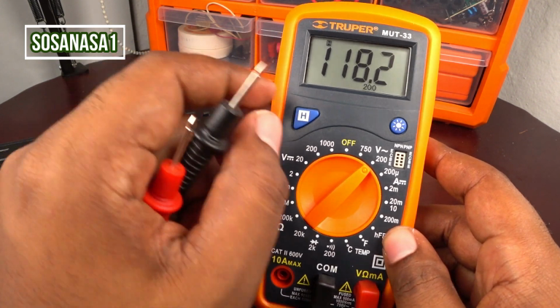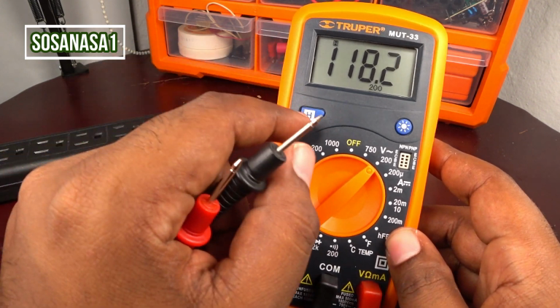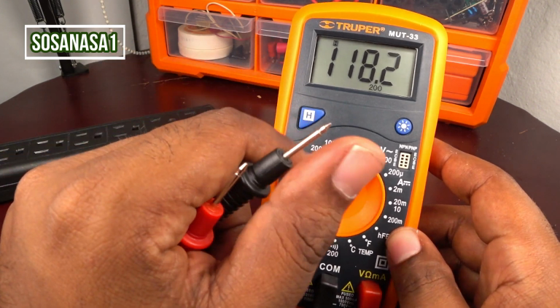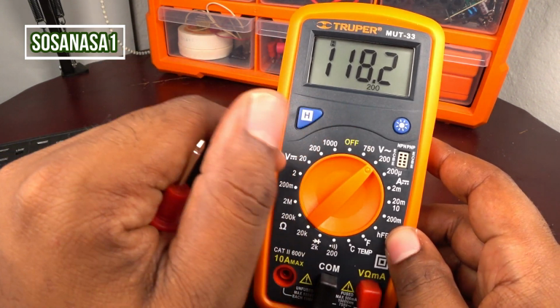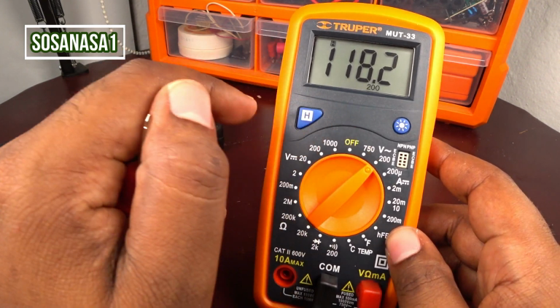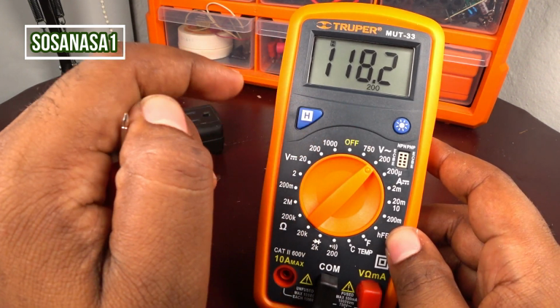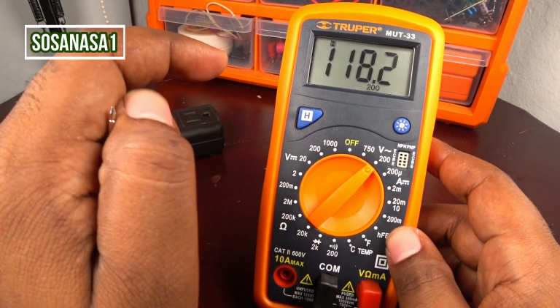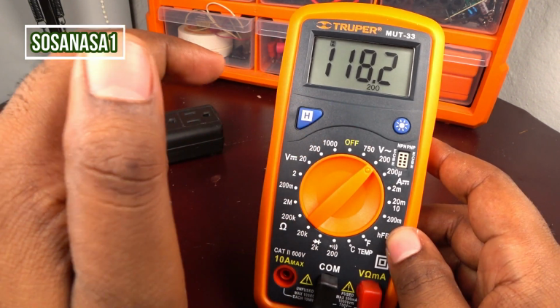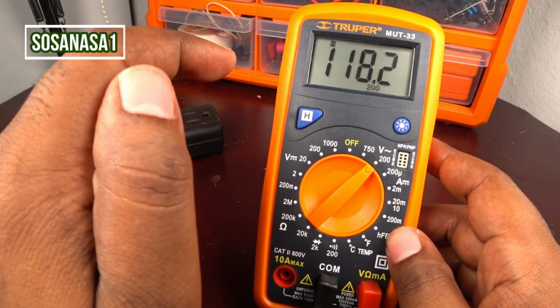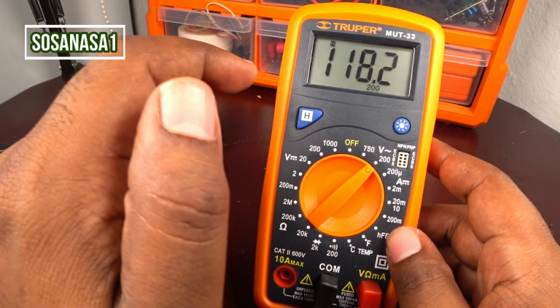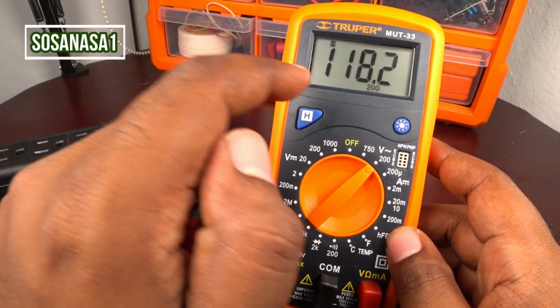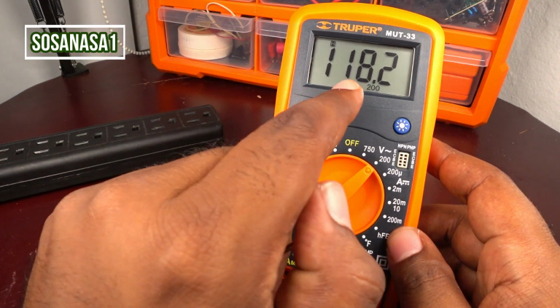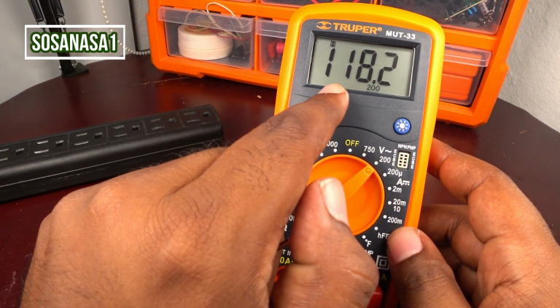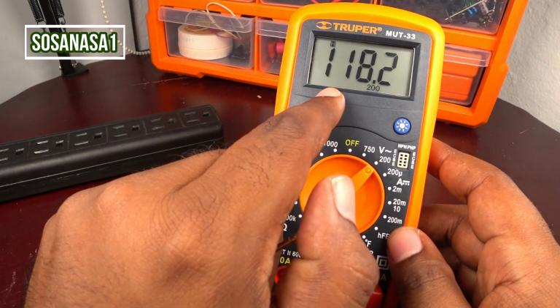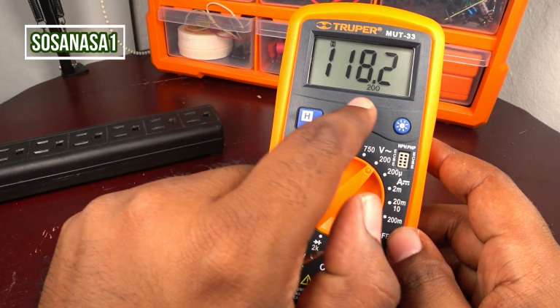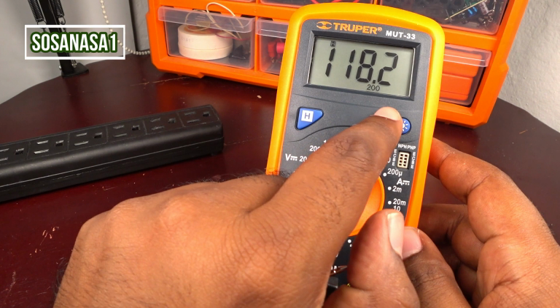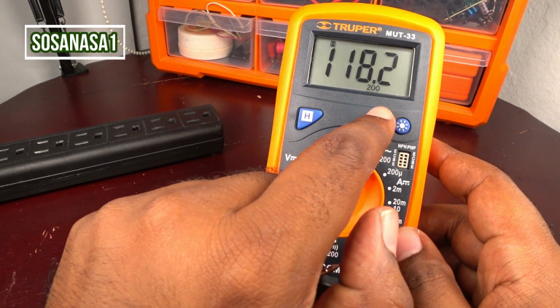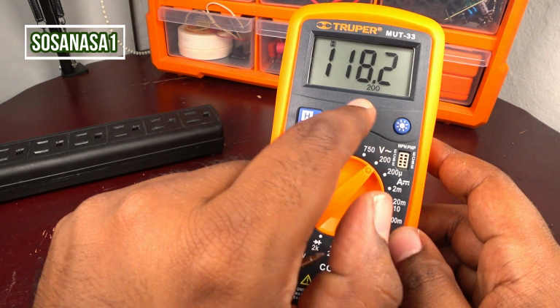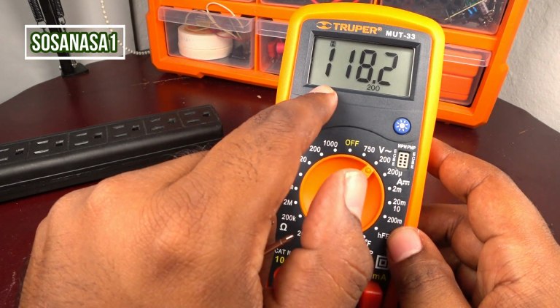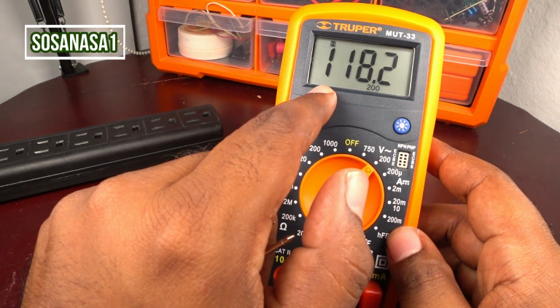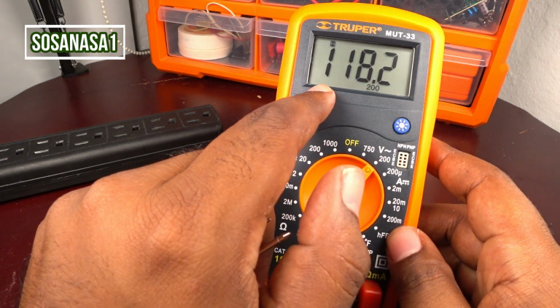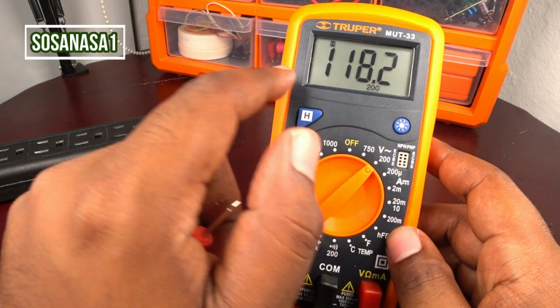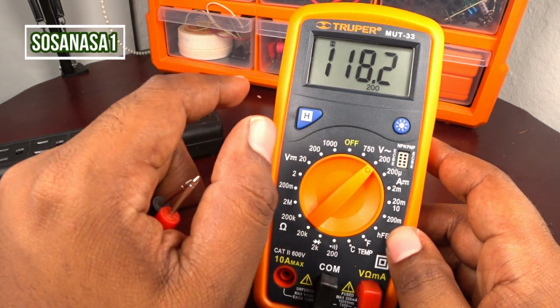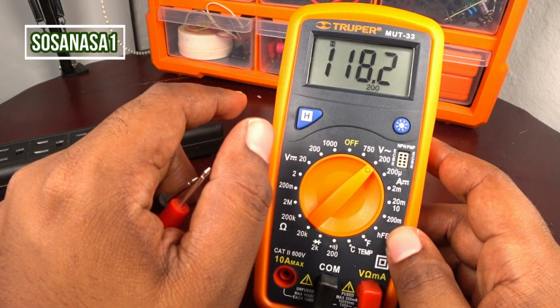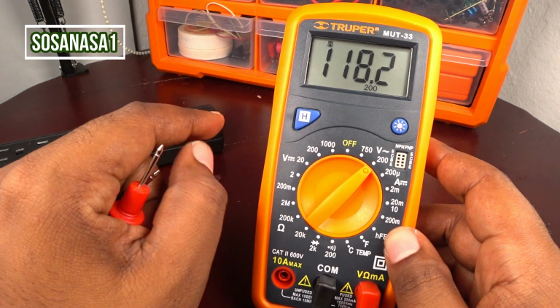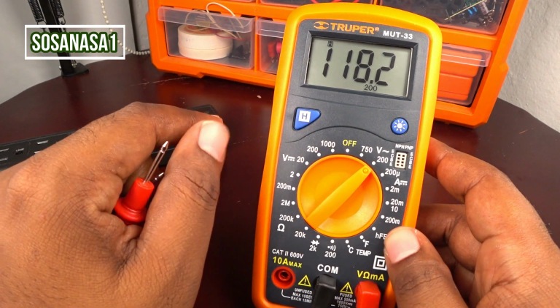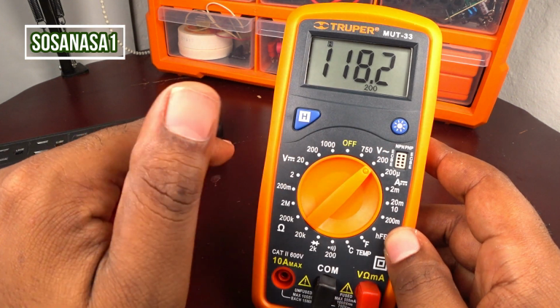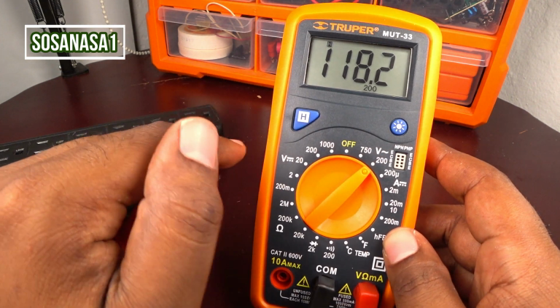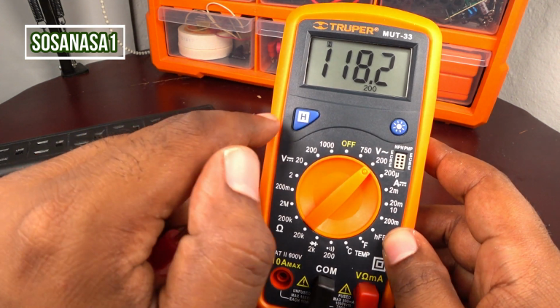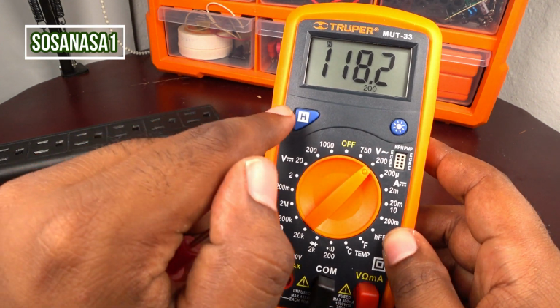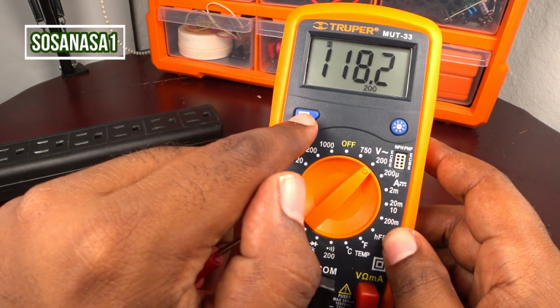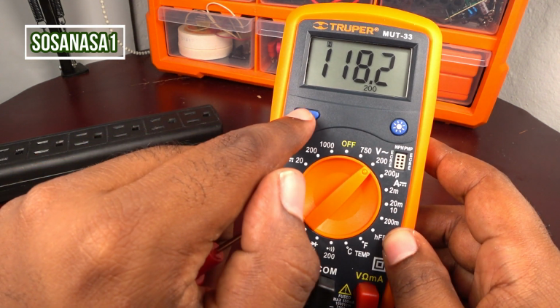If you want to erase this, only push here and our digital multimeter returns to normal.